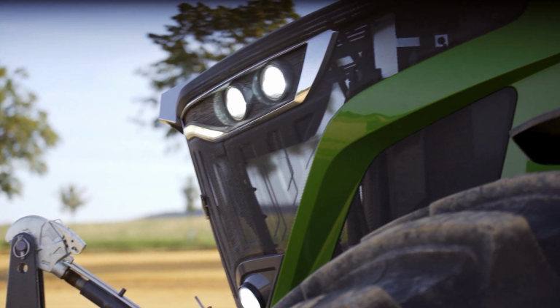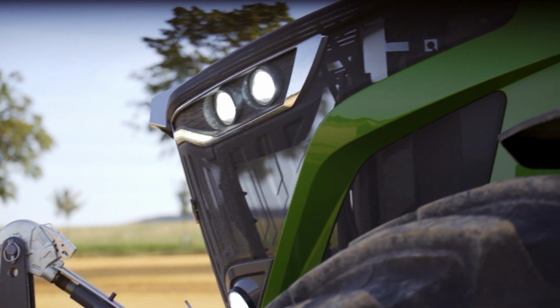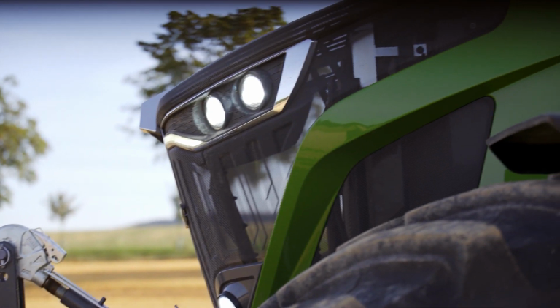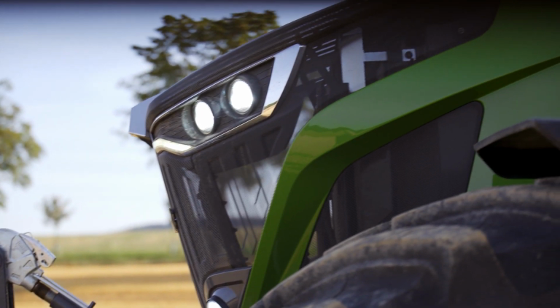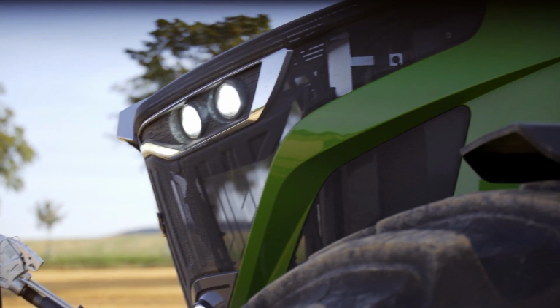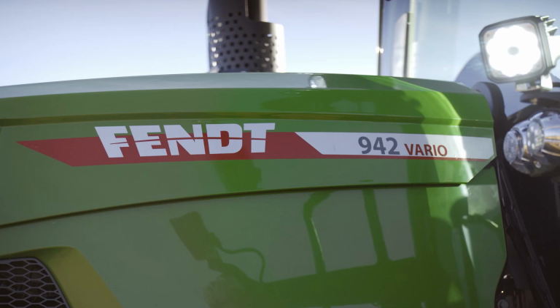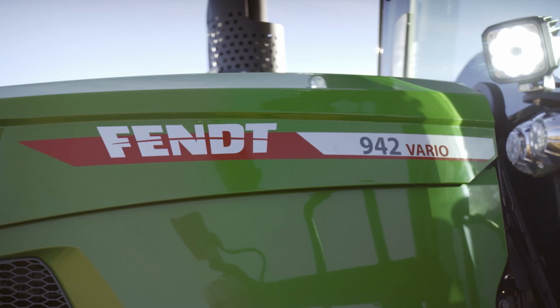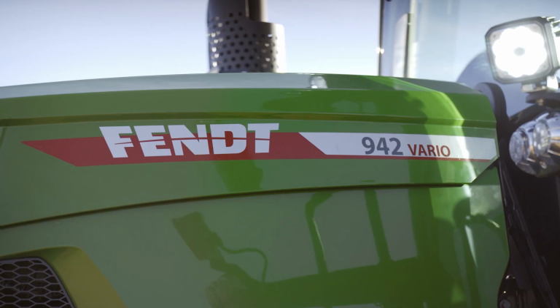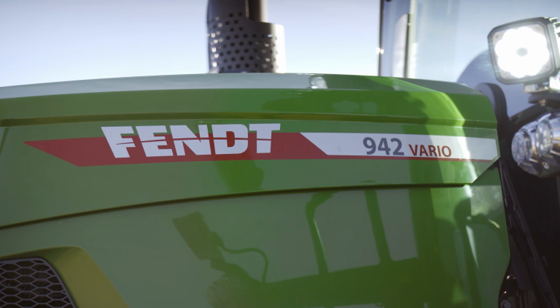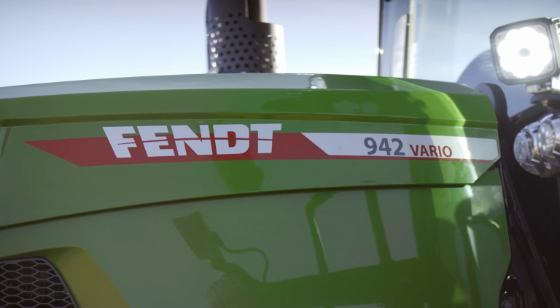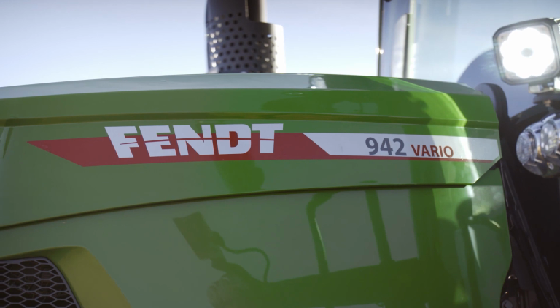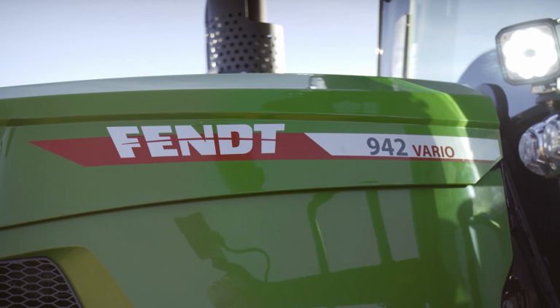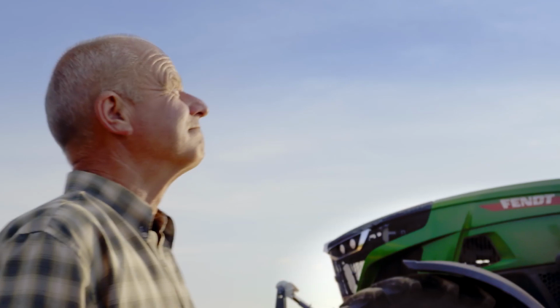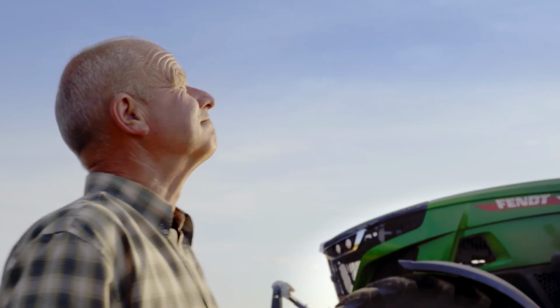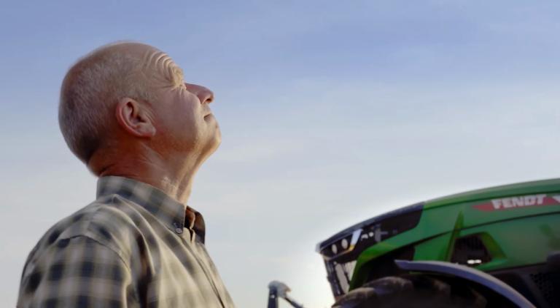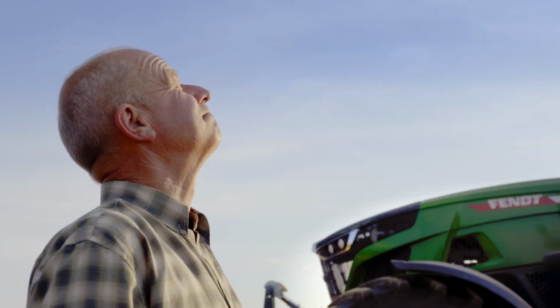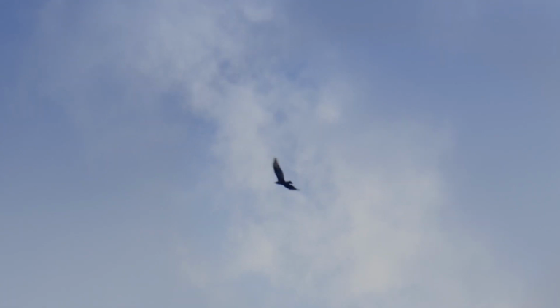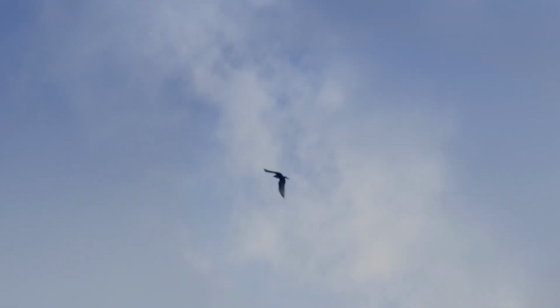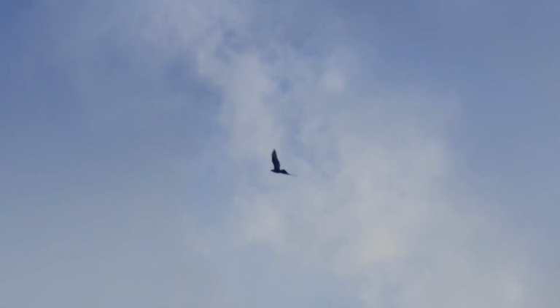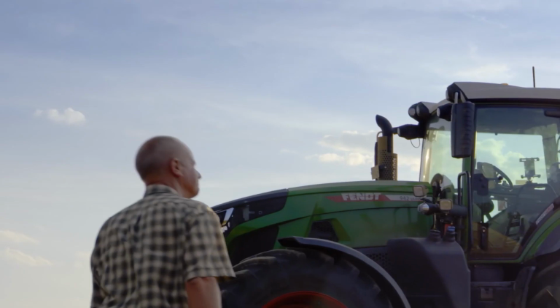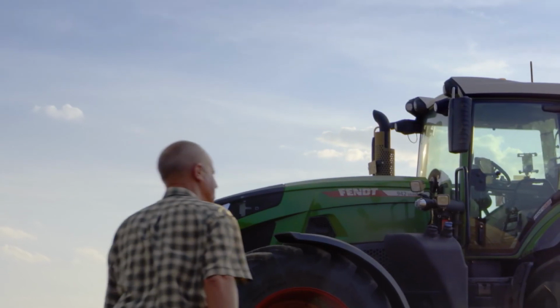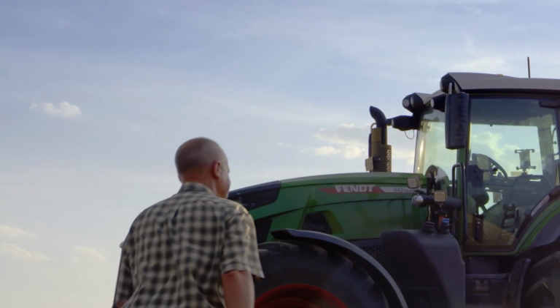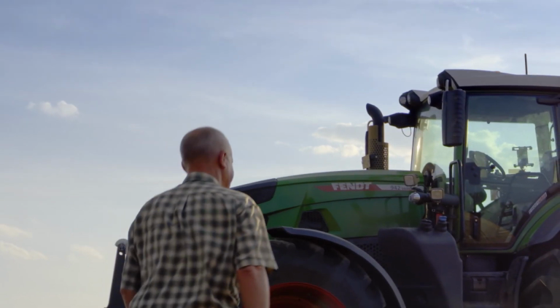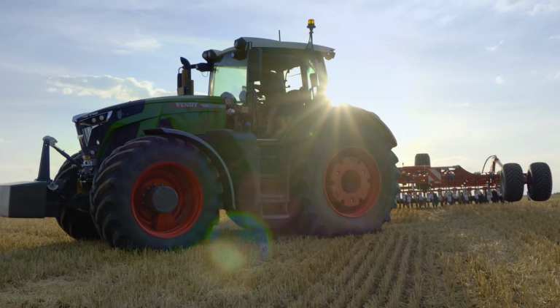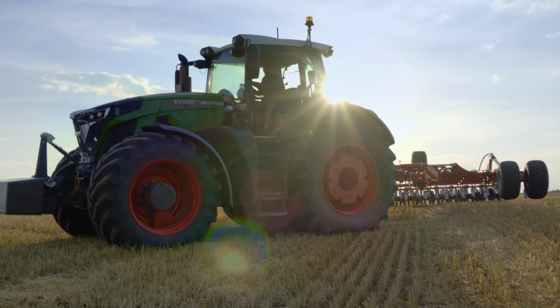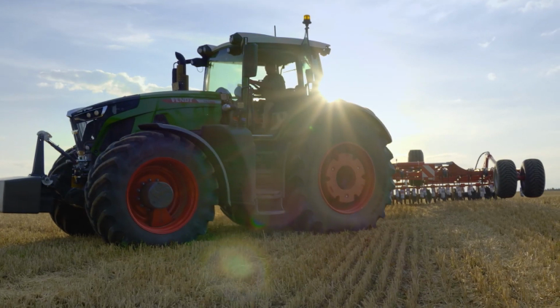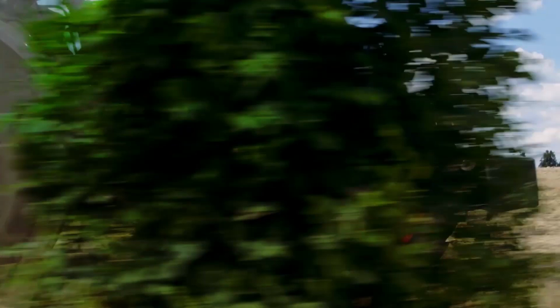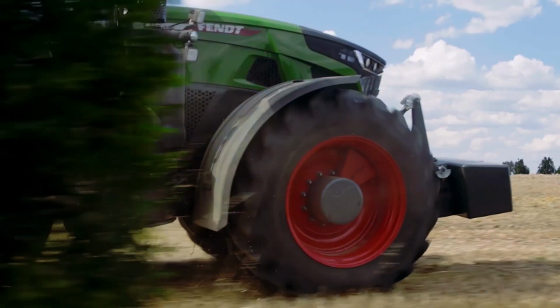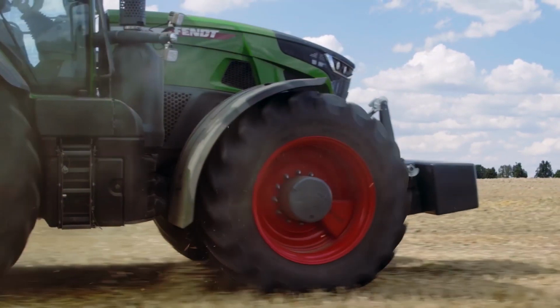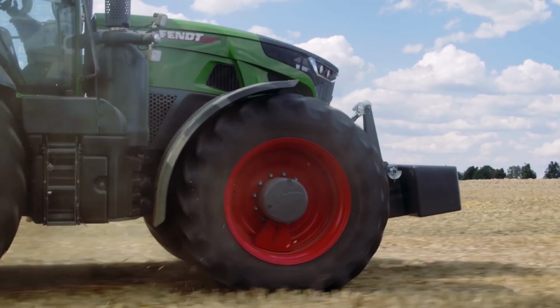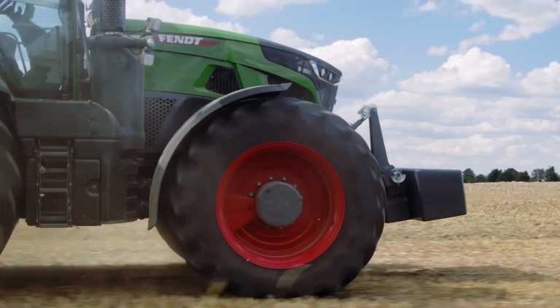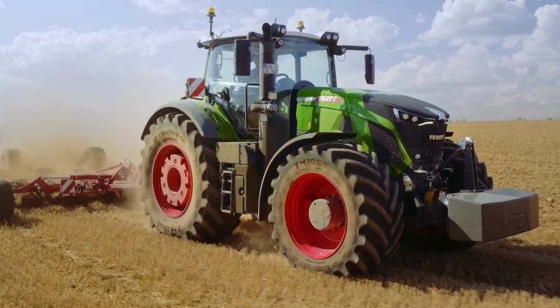The new FENT 900 VARIO is ready for more. Ready for you. Your smart partner.